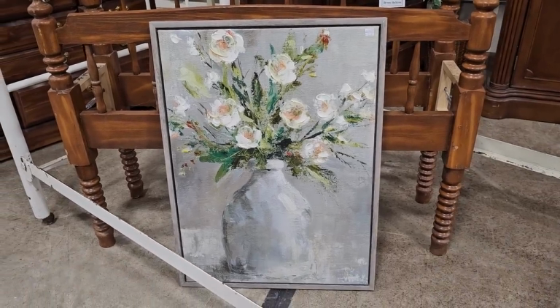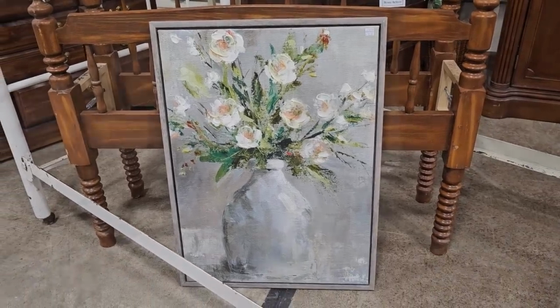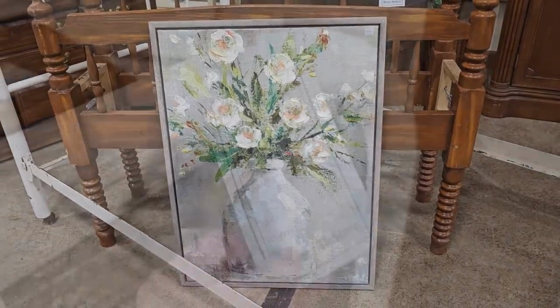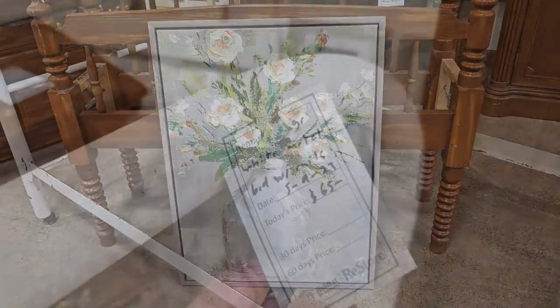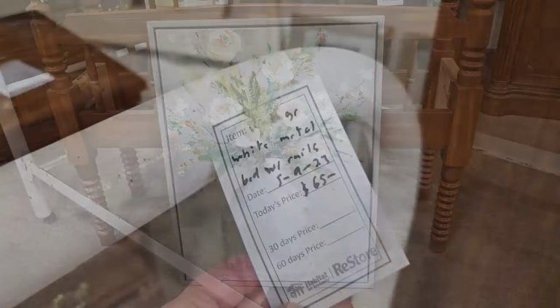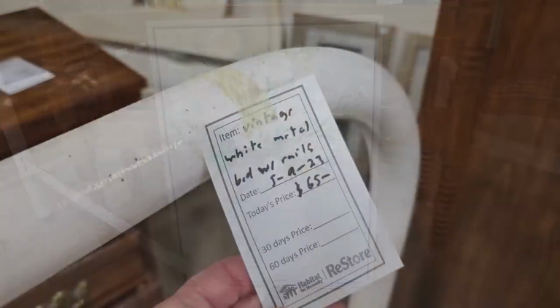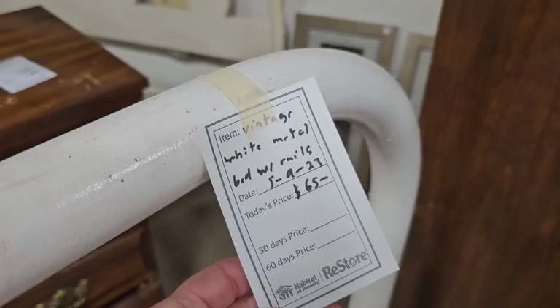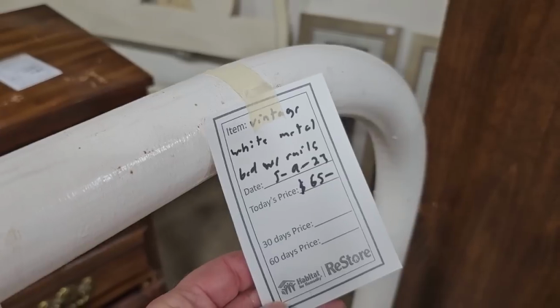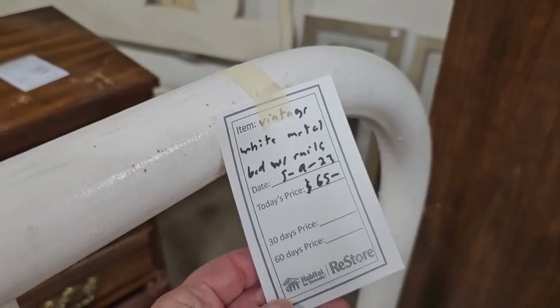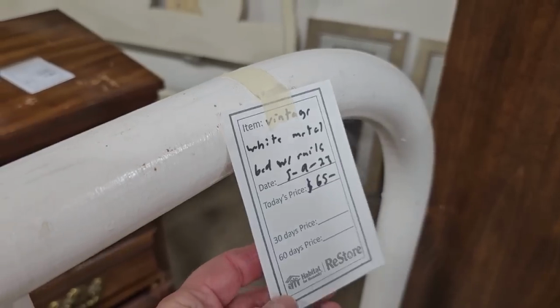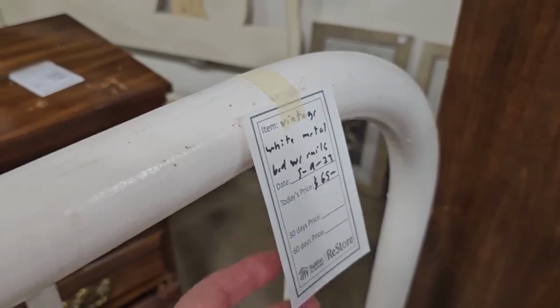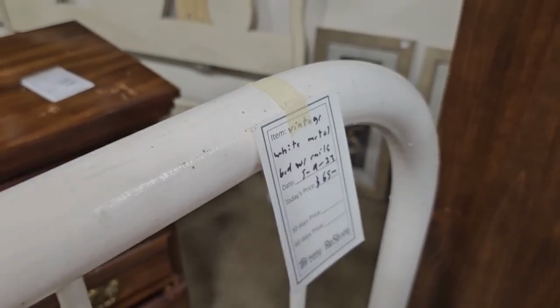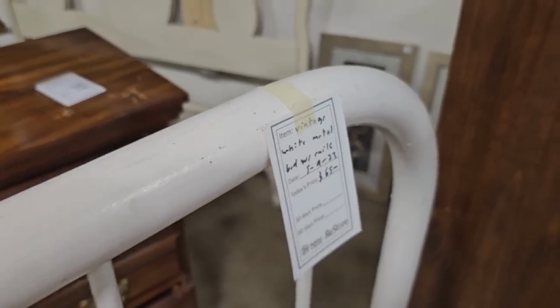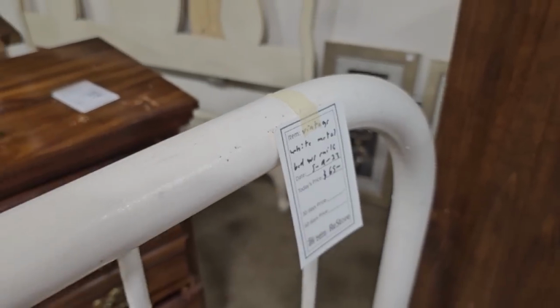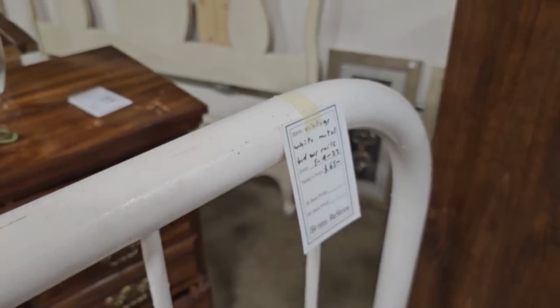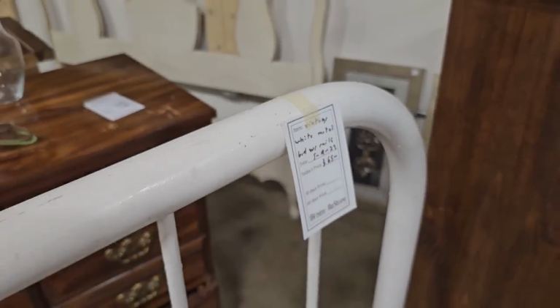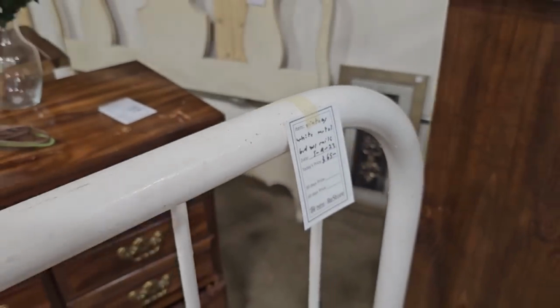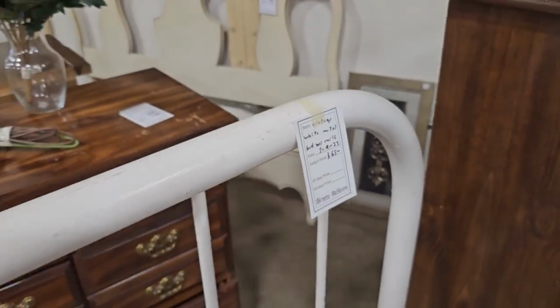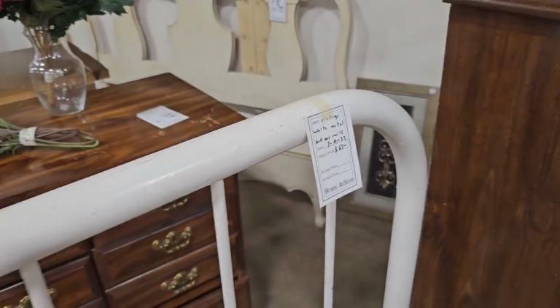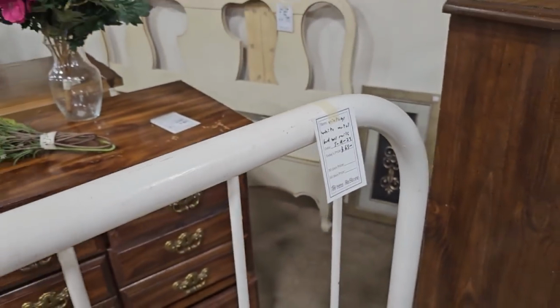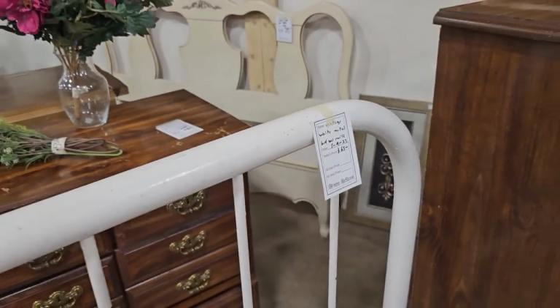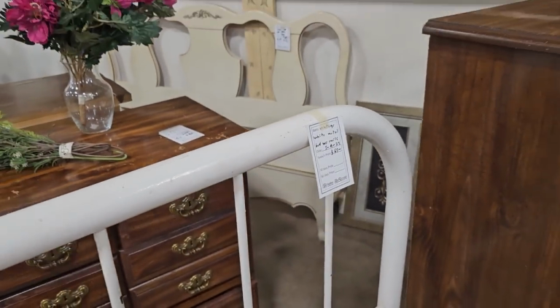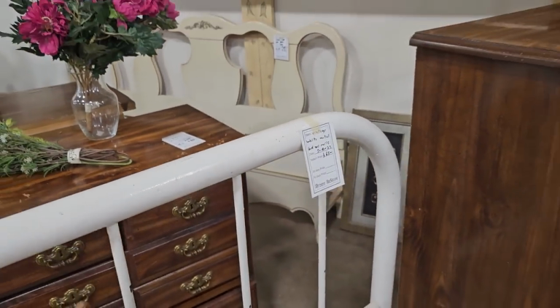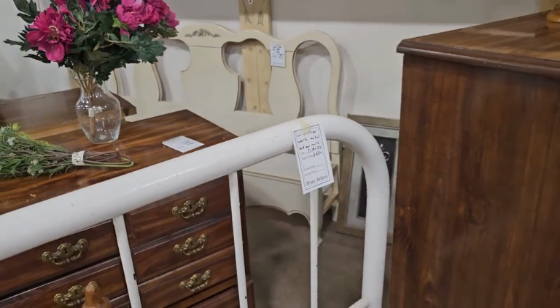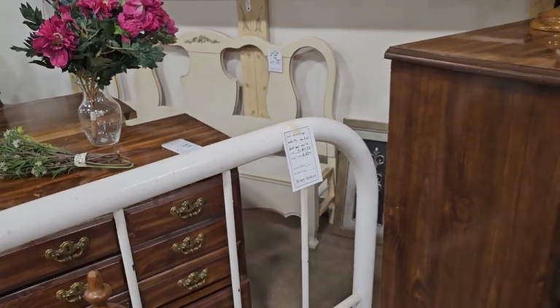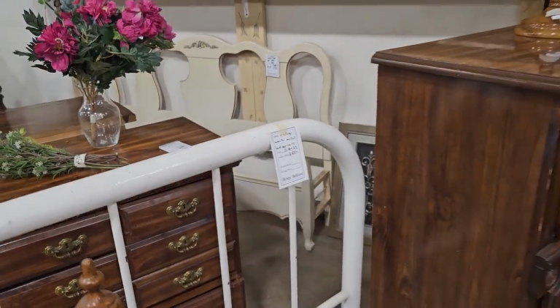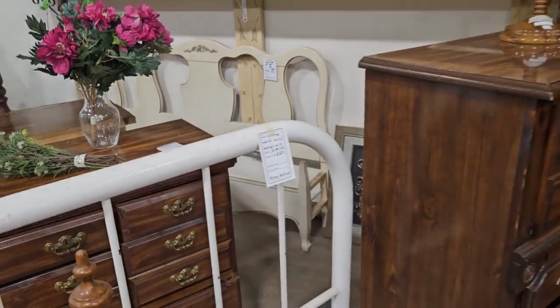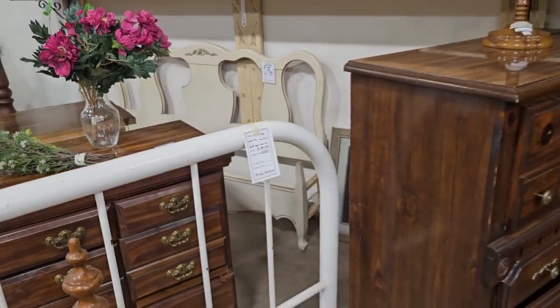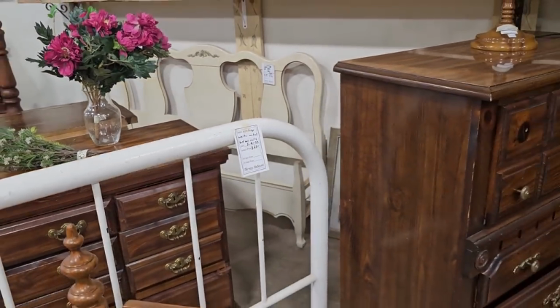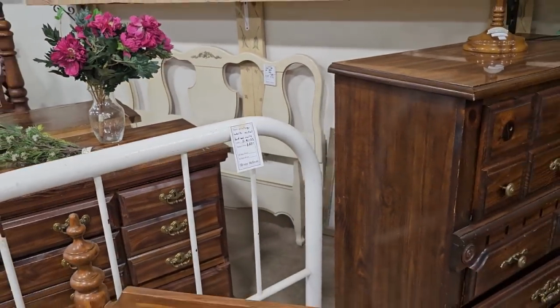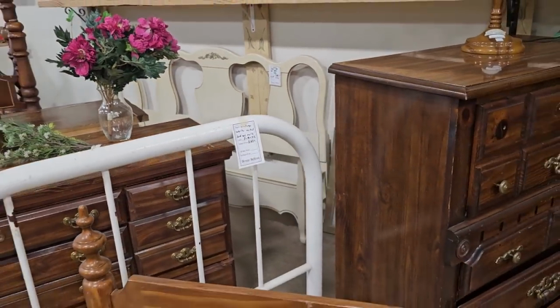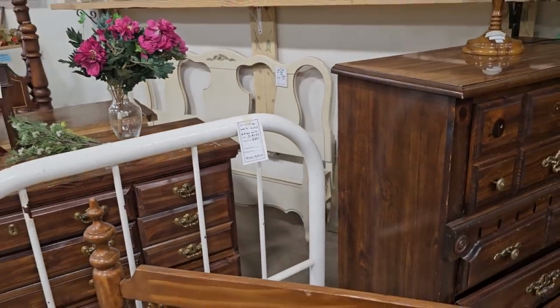I love a metal bed — this is a metal bed headboard, footboard, and the rails for $65.